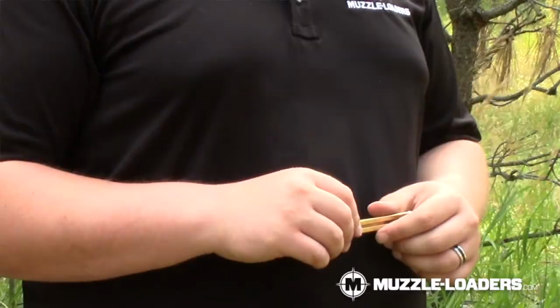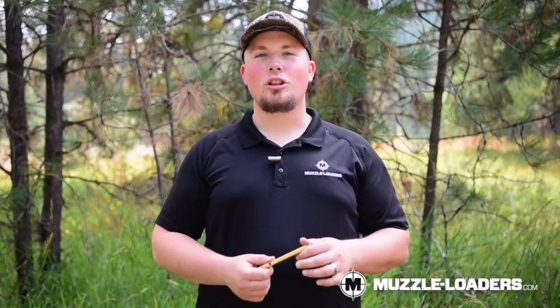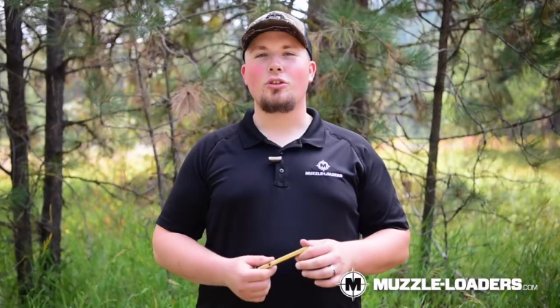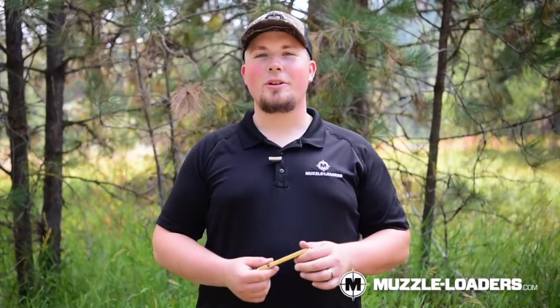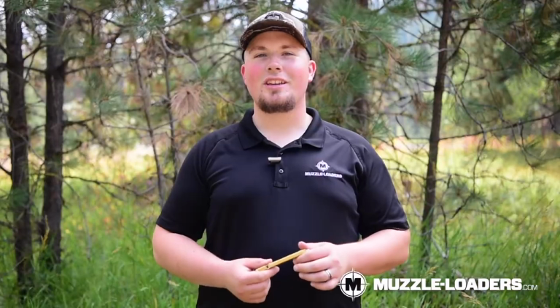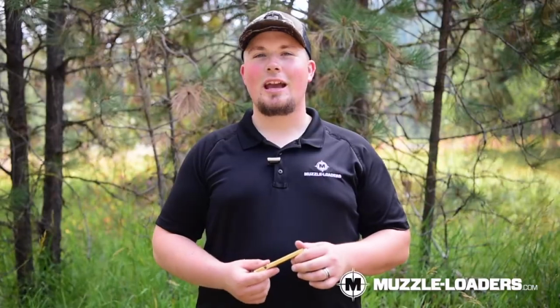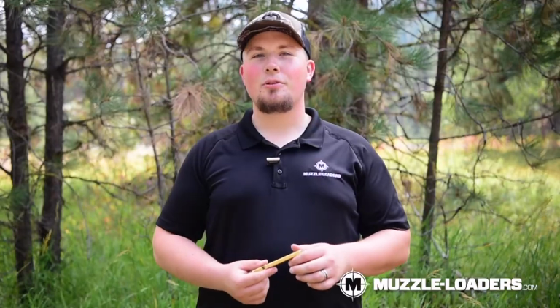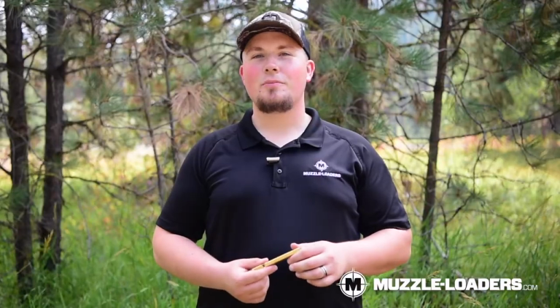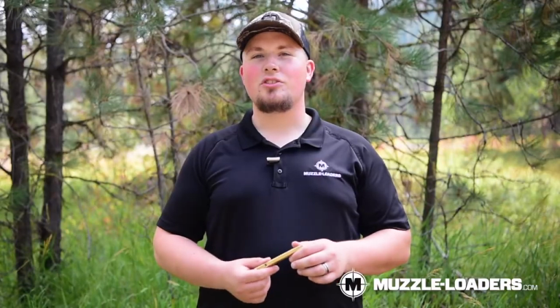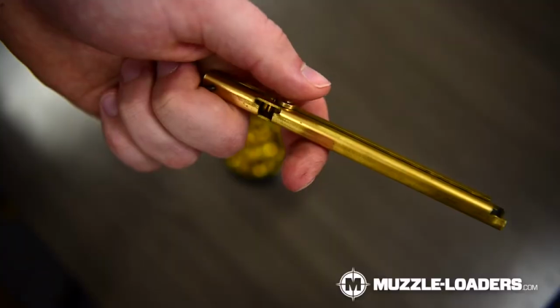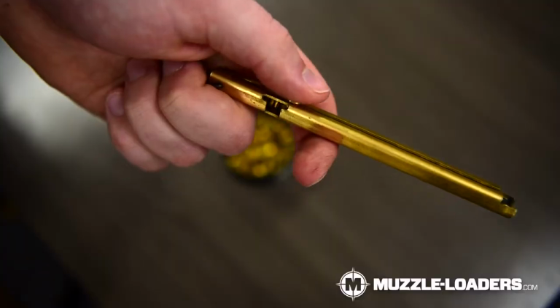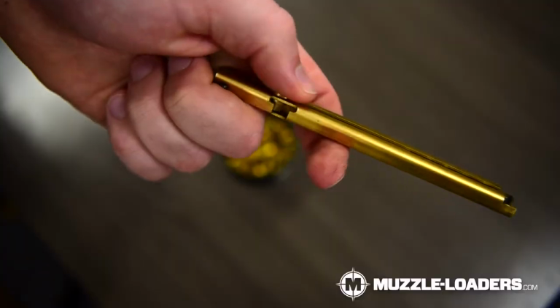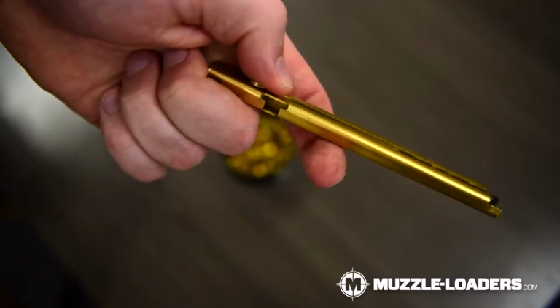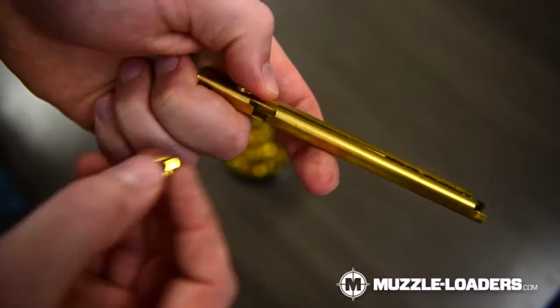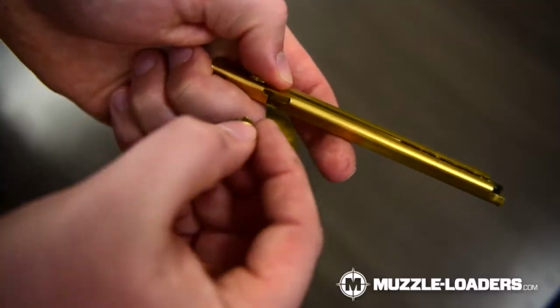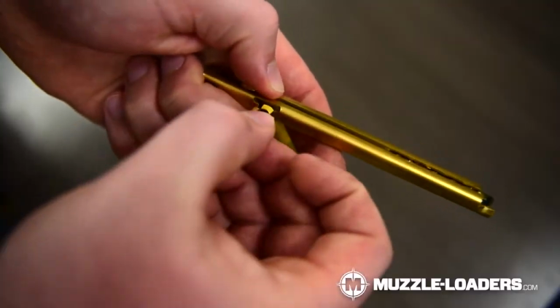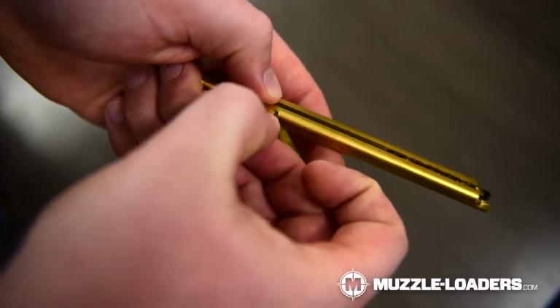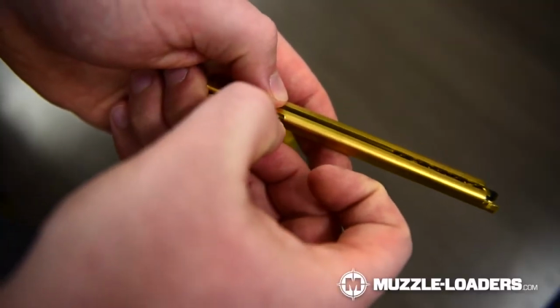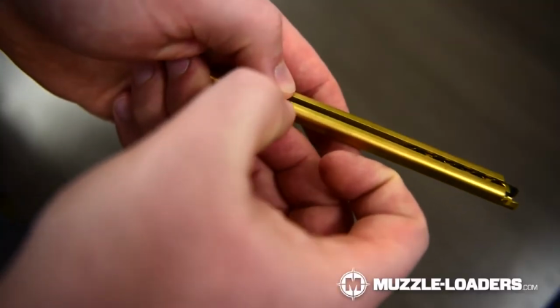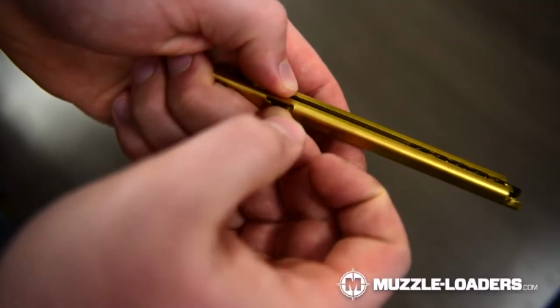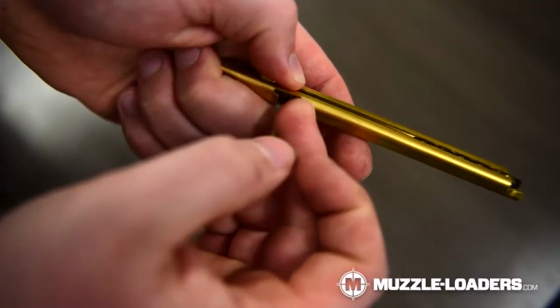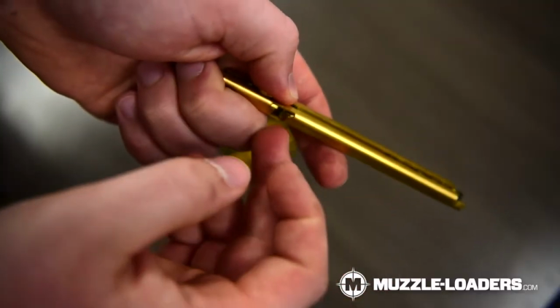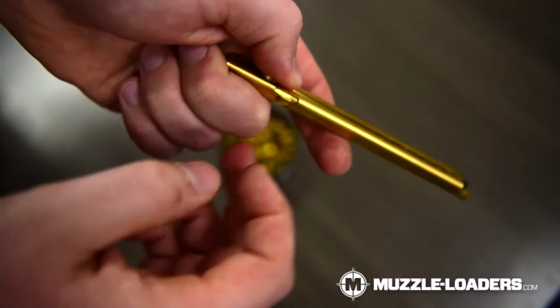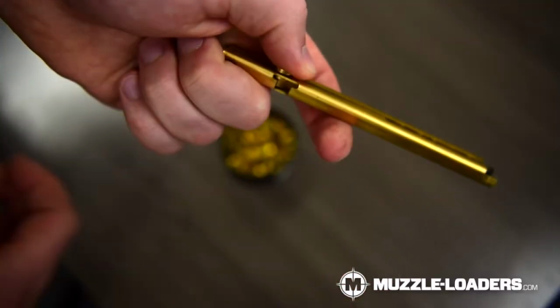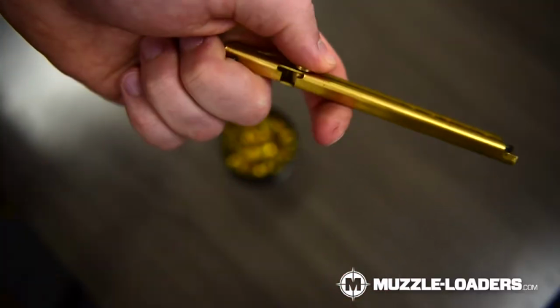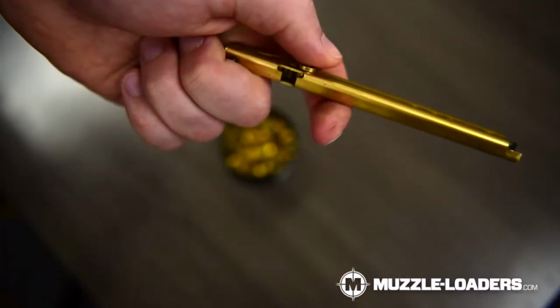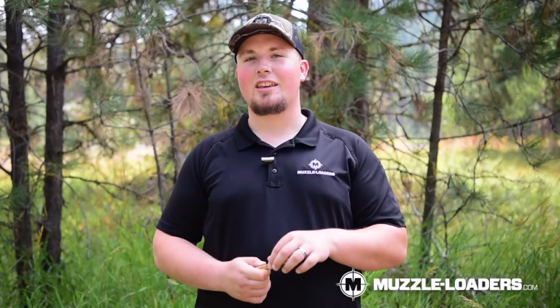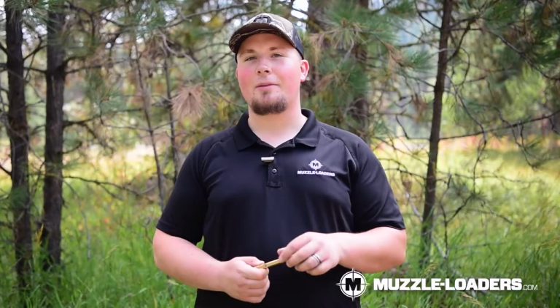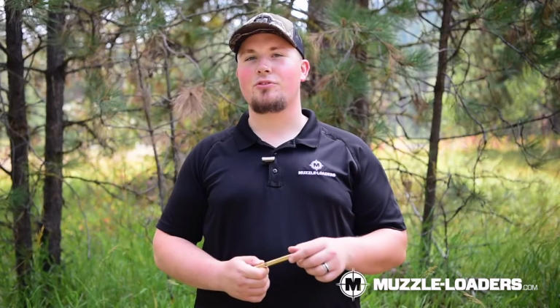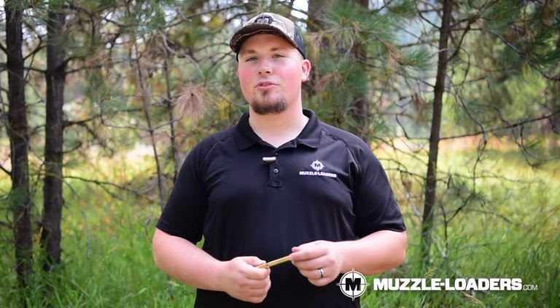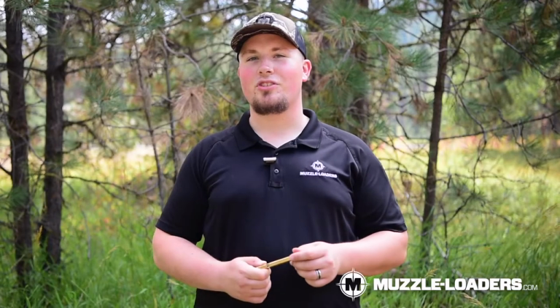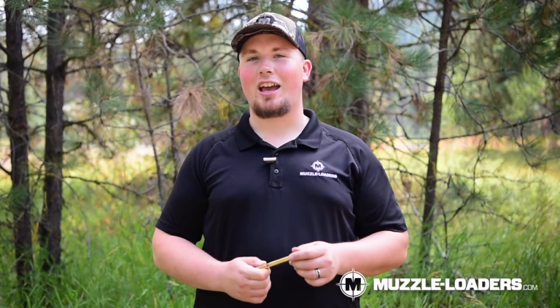In order to load the musket capper, you simply pull back on the spring-loaded lever and insert the musket caps through the side.